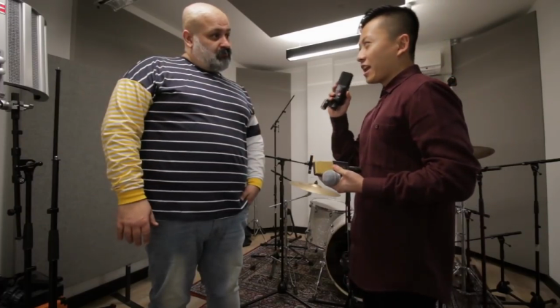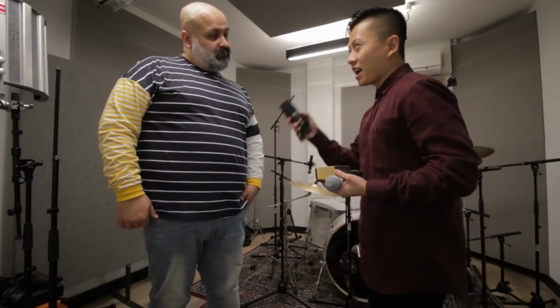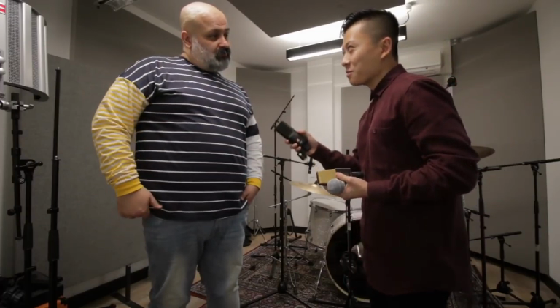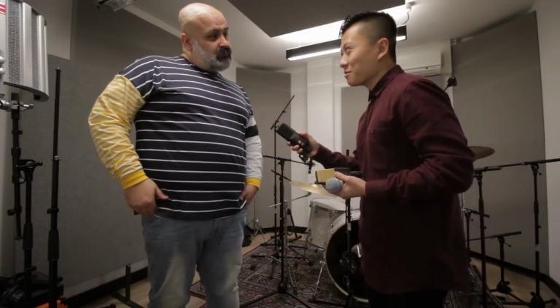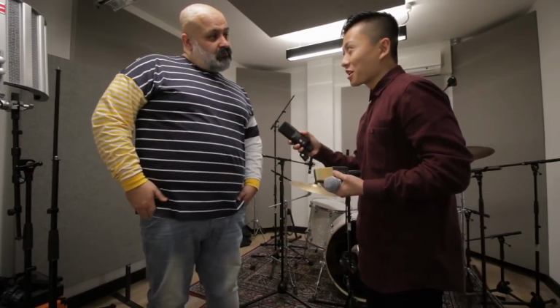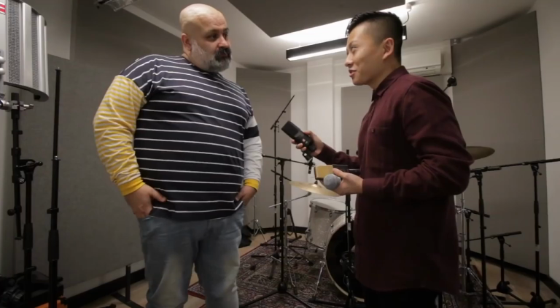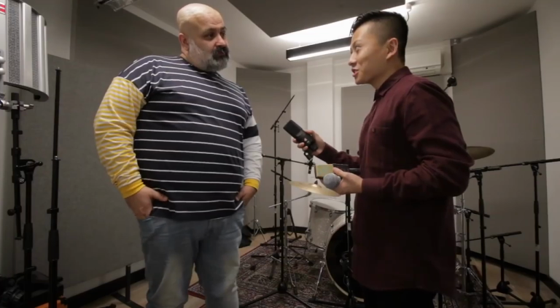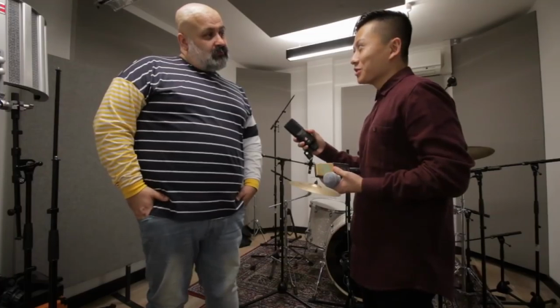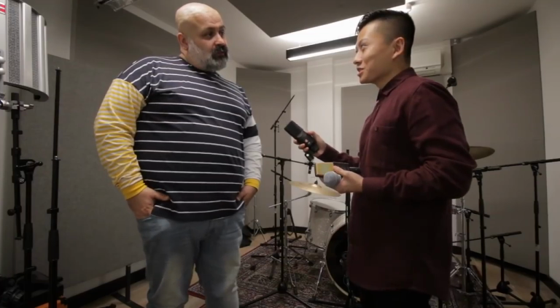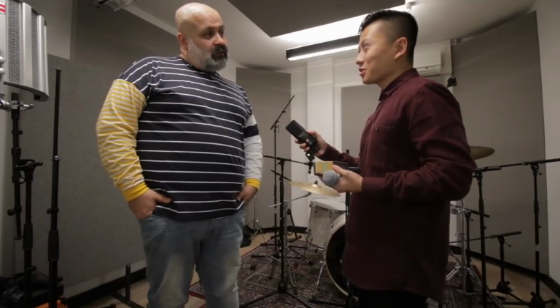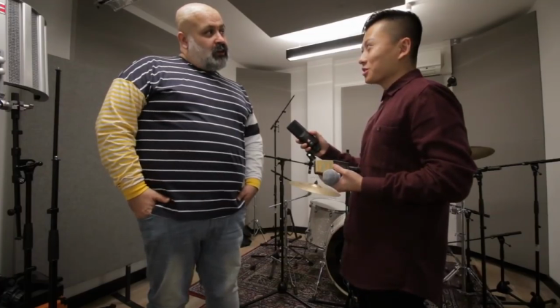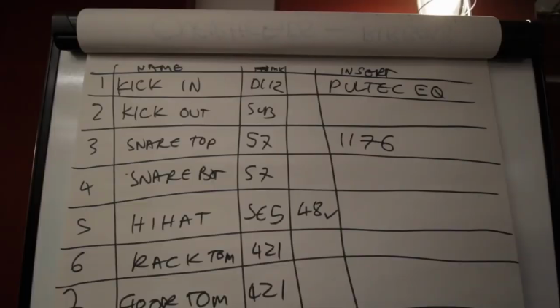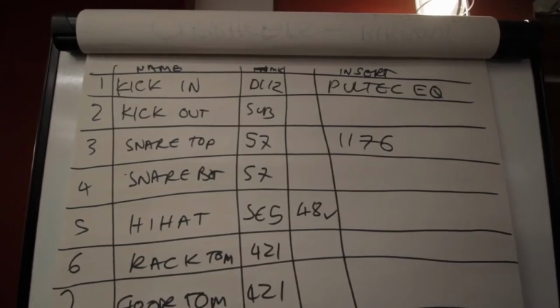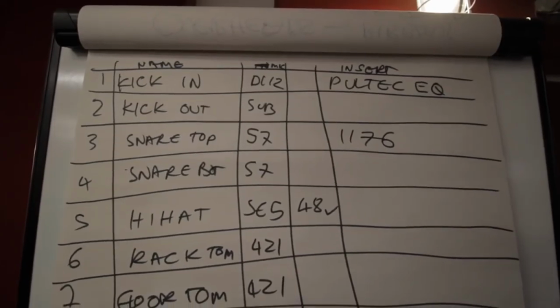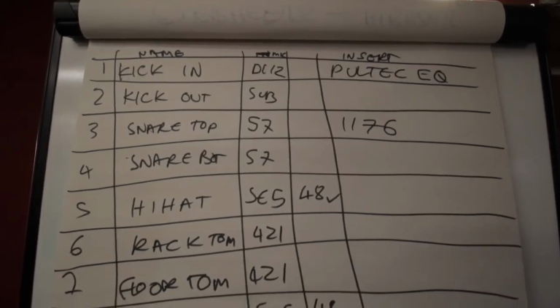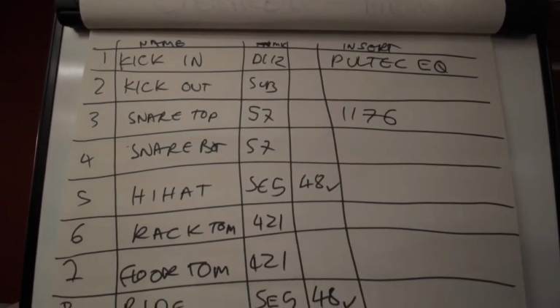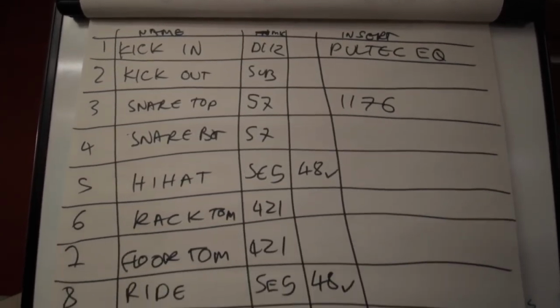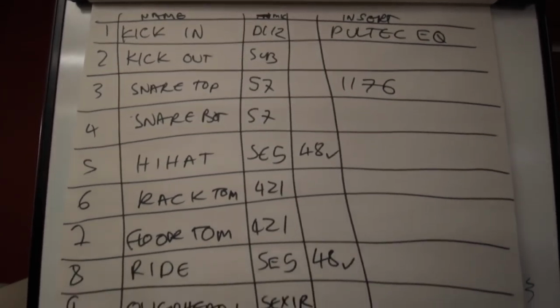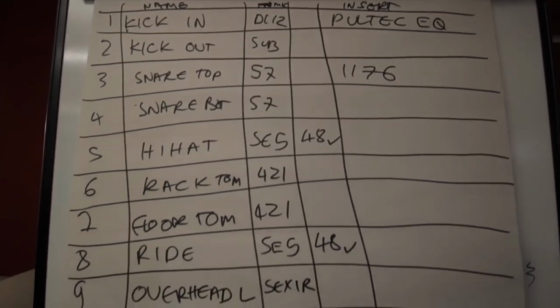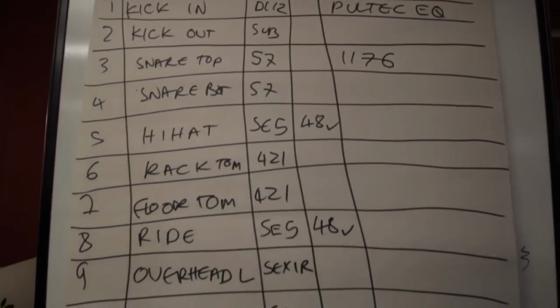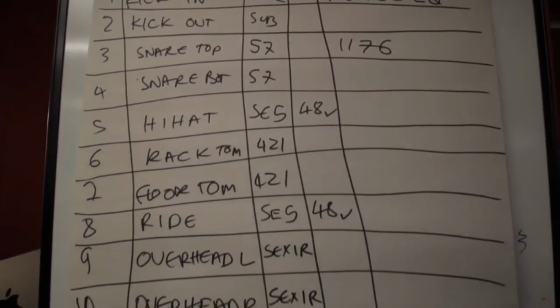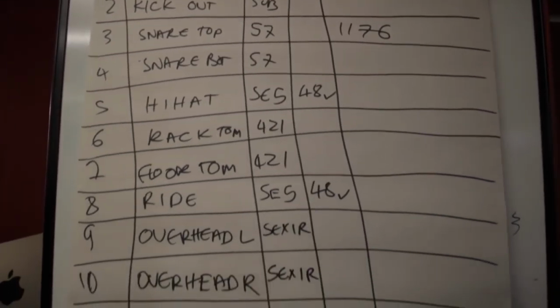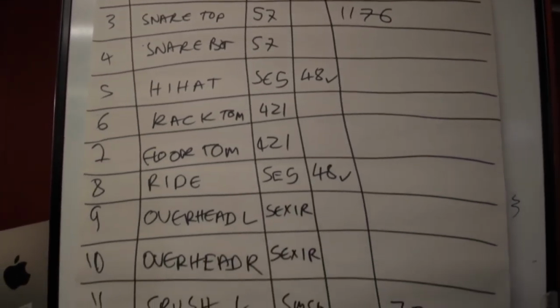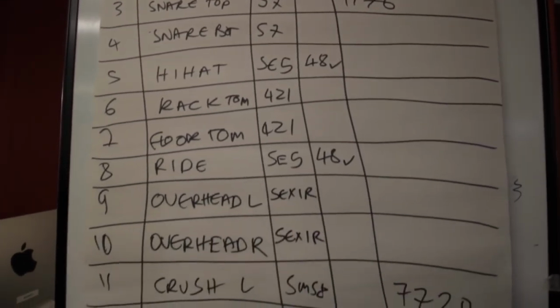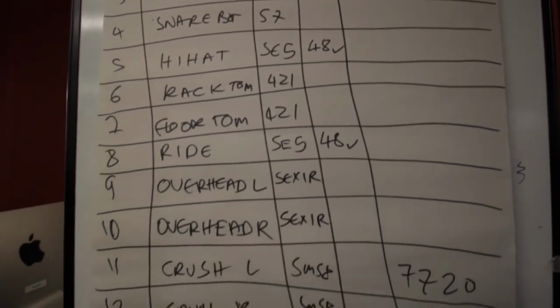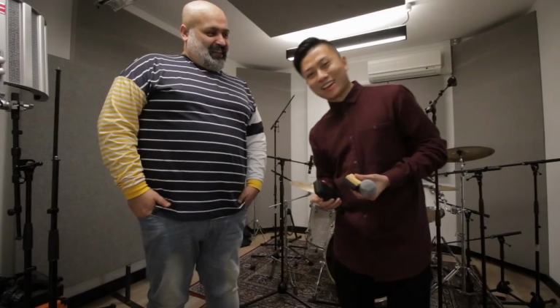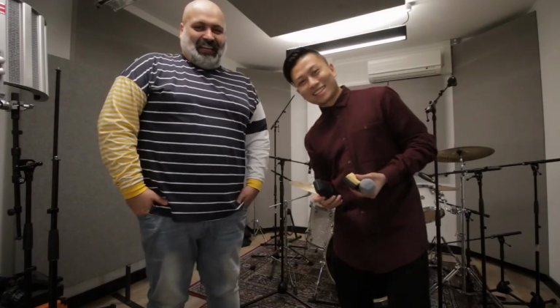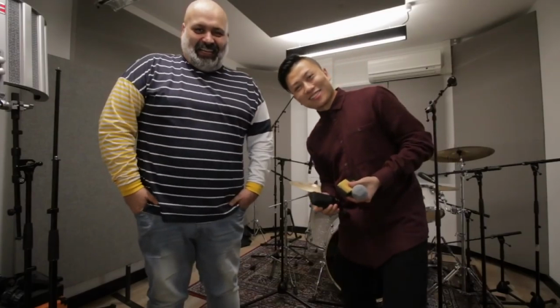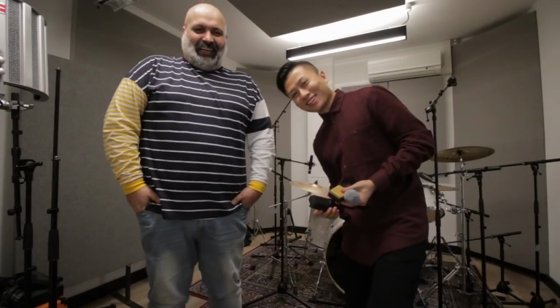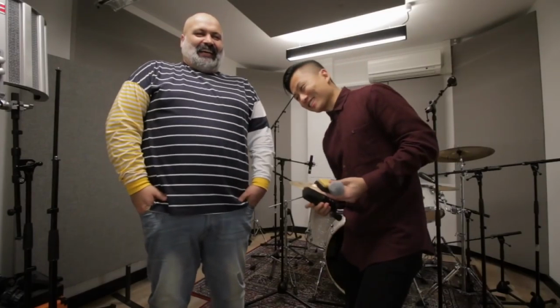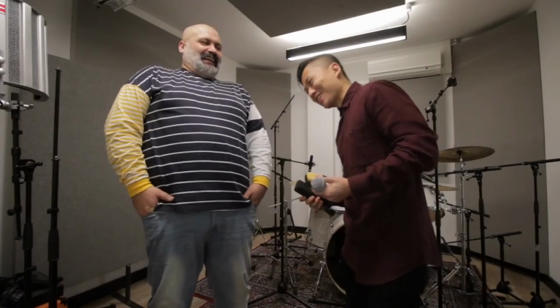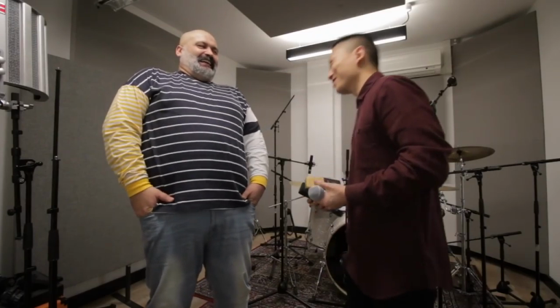How many microphones are we using to record the drums? We're using 13. Oh my god — yeah, that's going to be fast to set up.